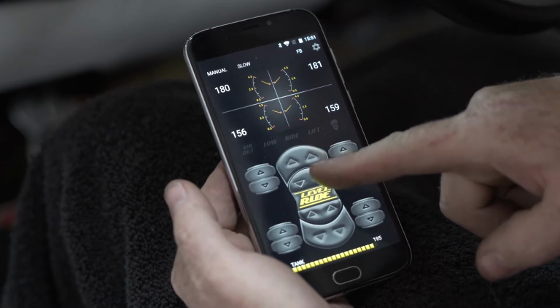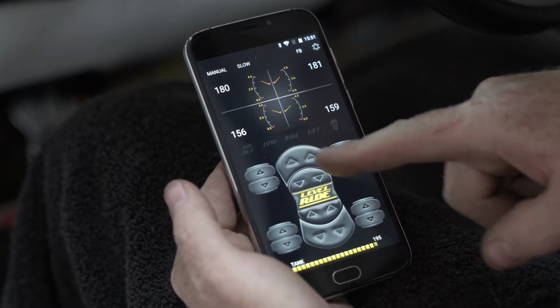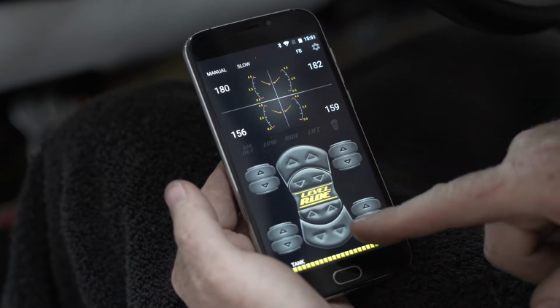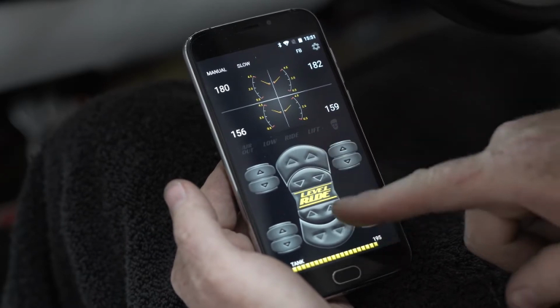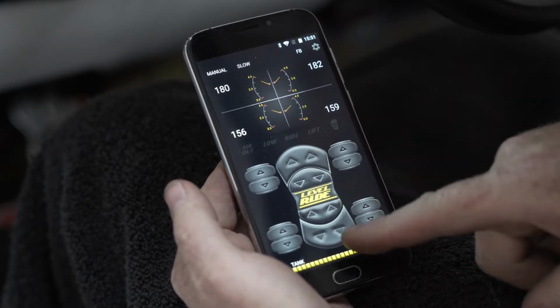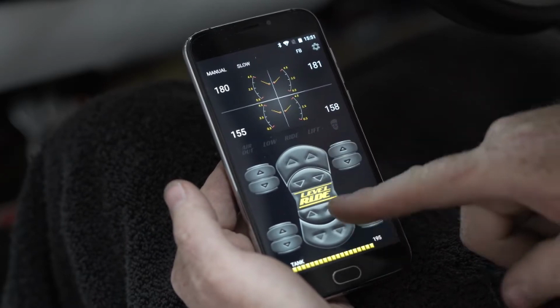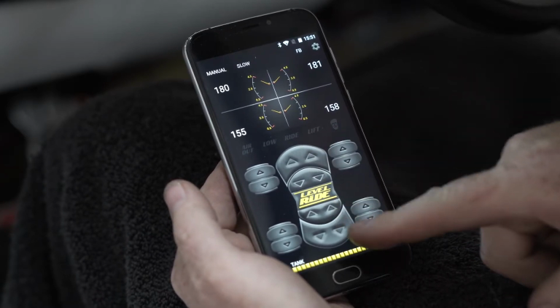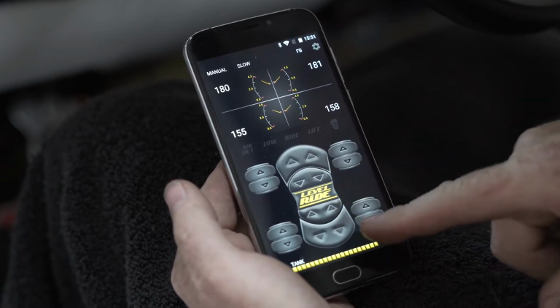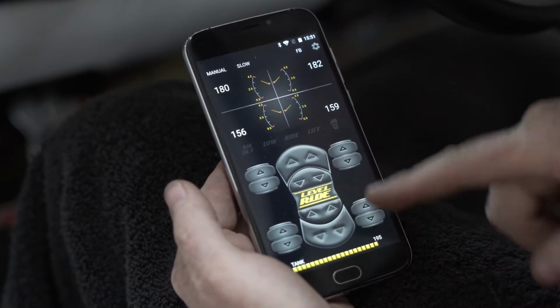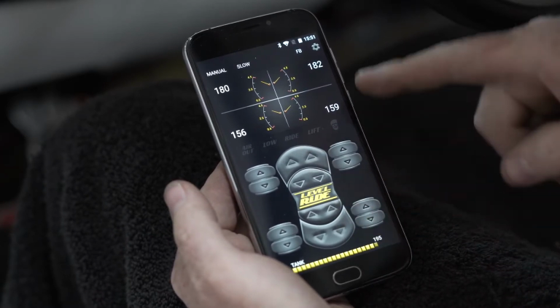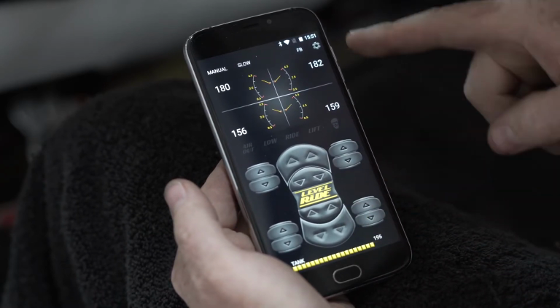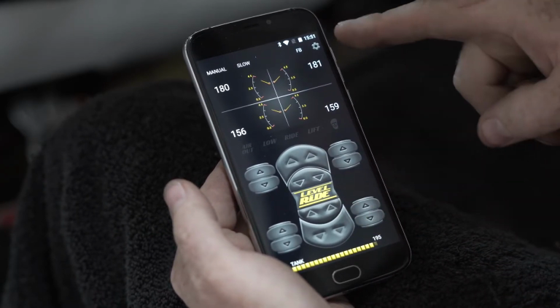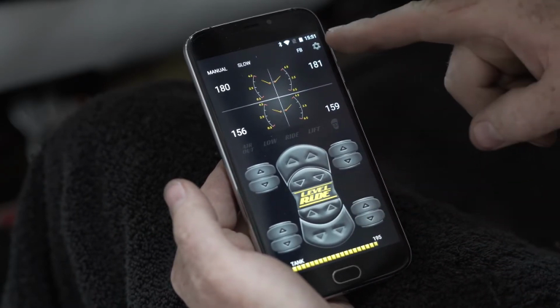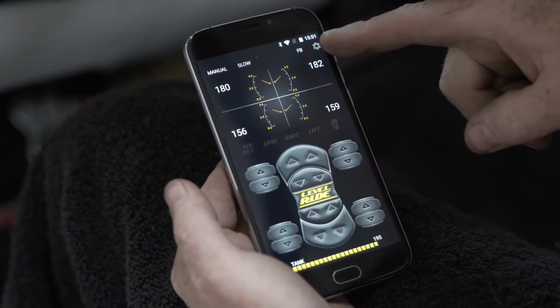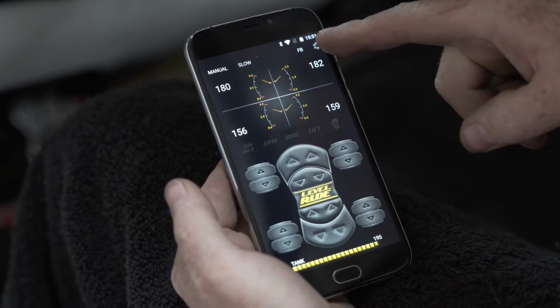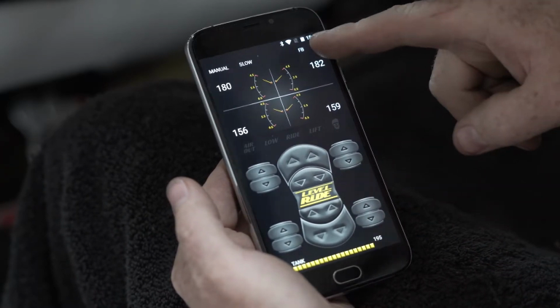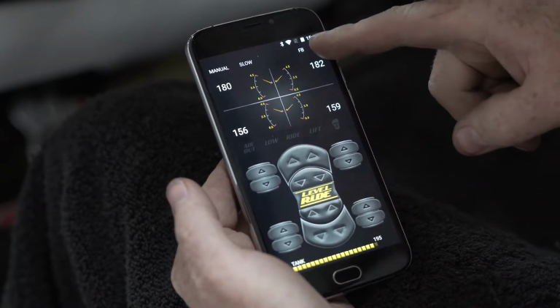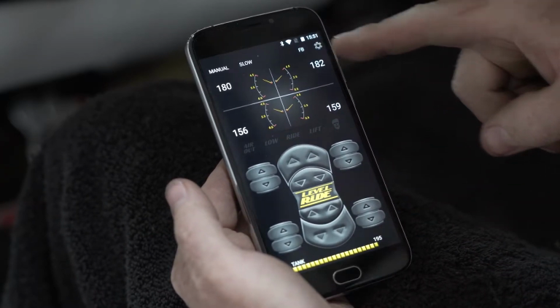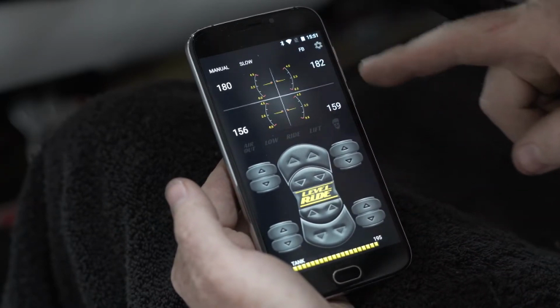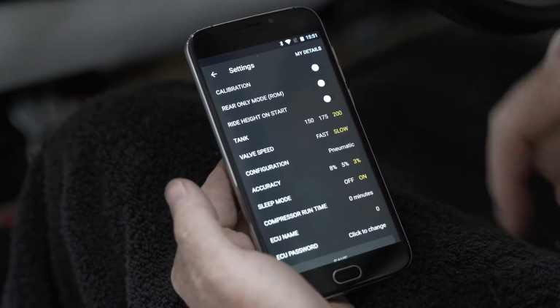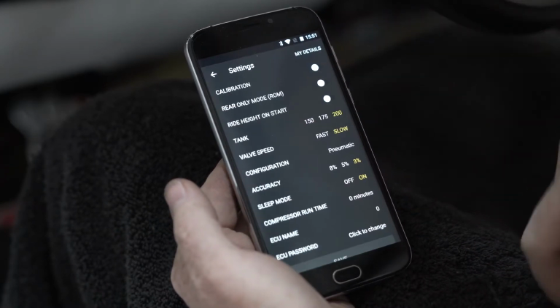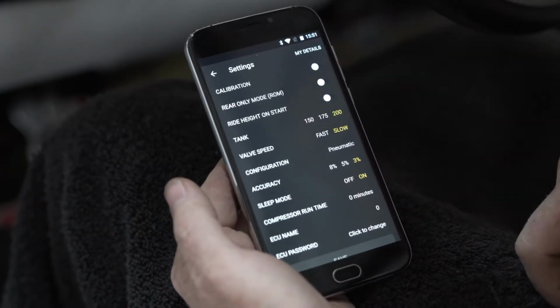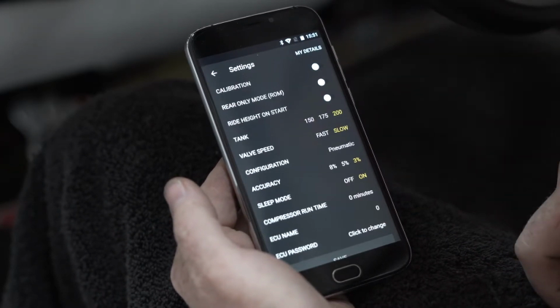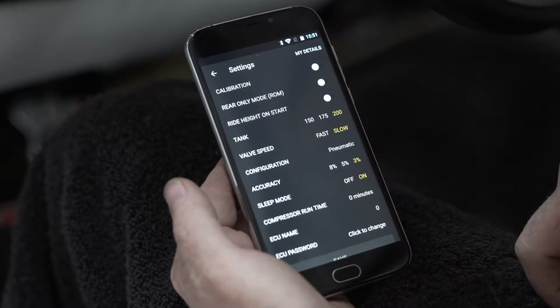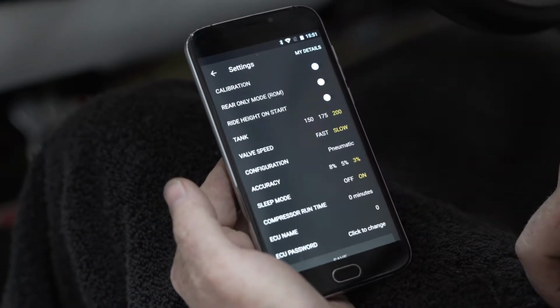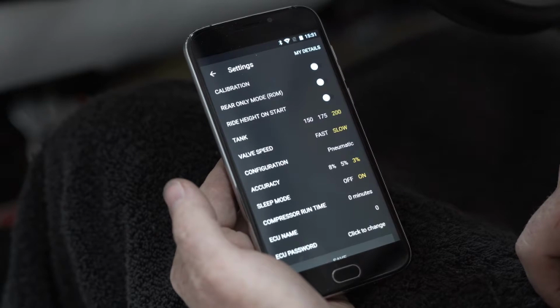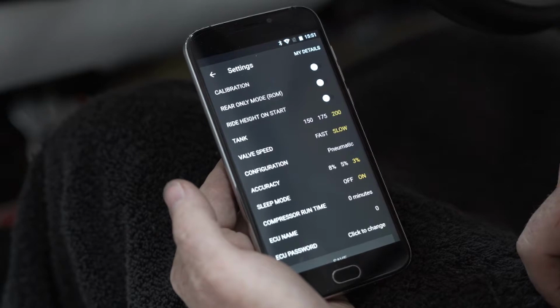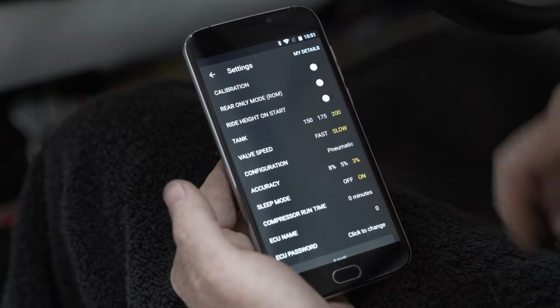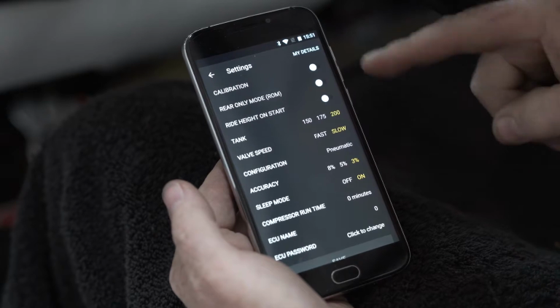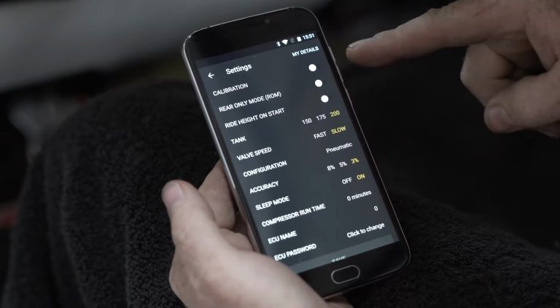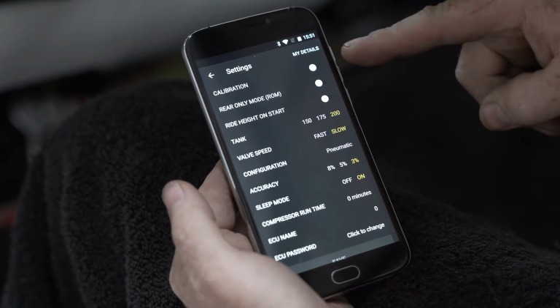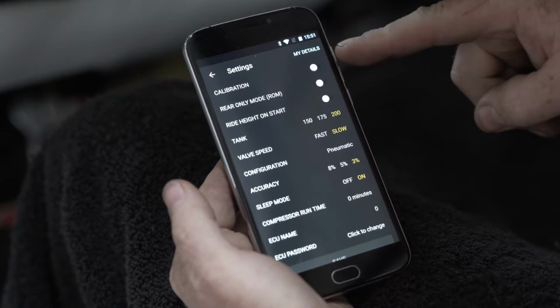You also have each of your corner controls — front up and down, rear up and down — and then on our menu button, which is the gear icon in the corner, you have additional settings.